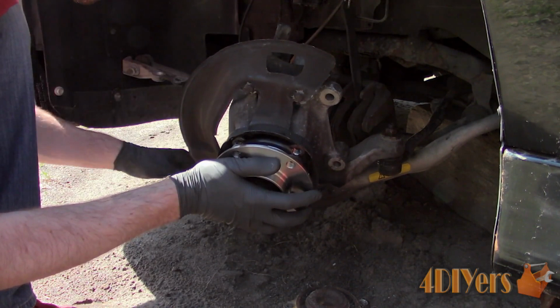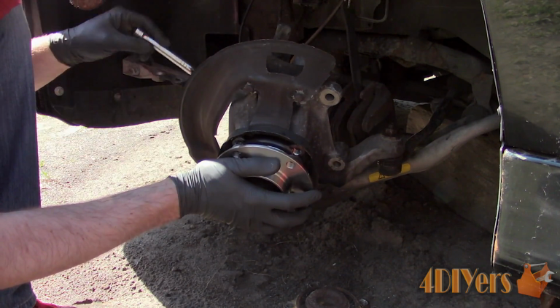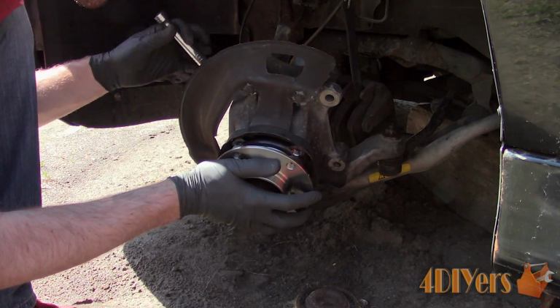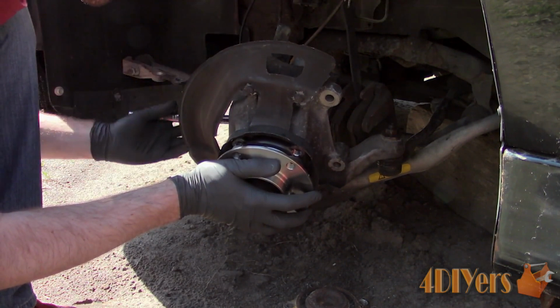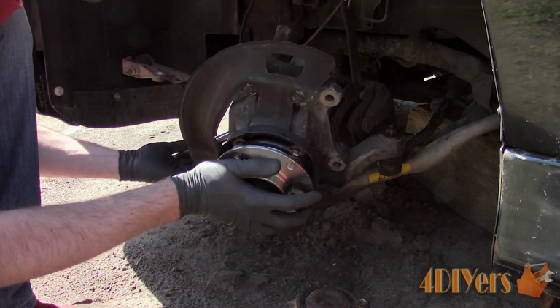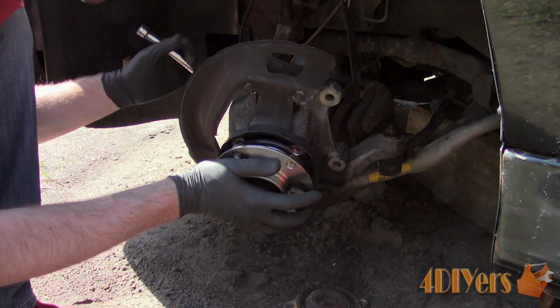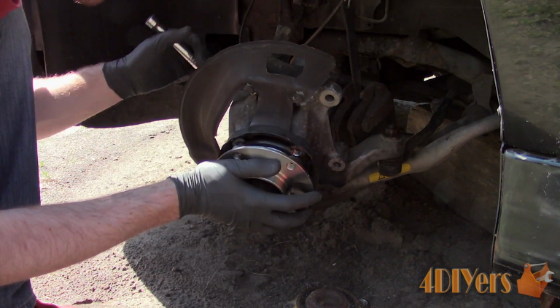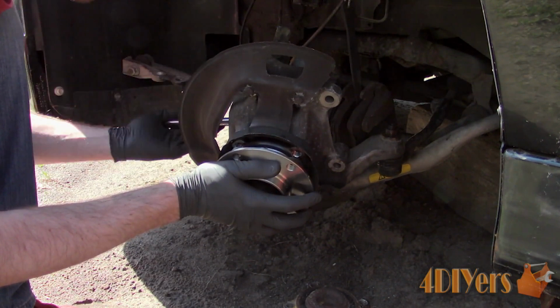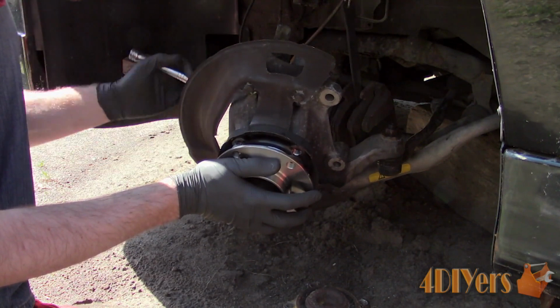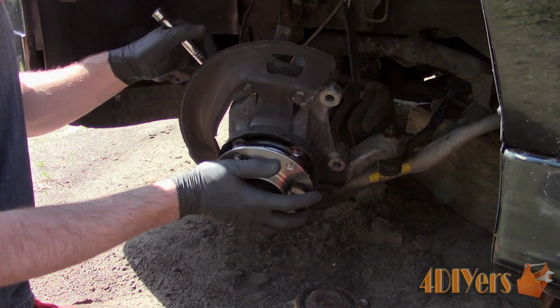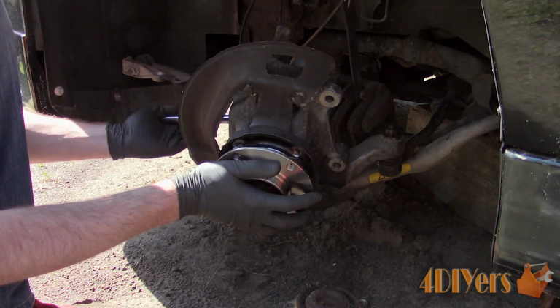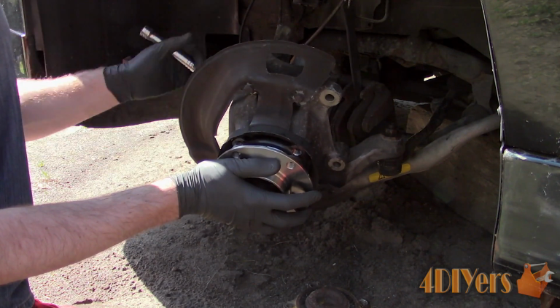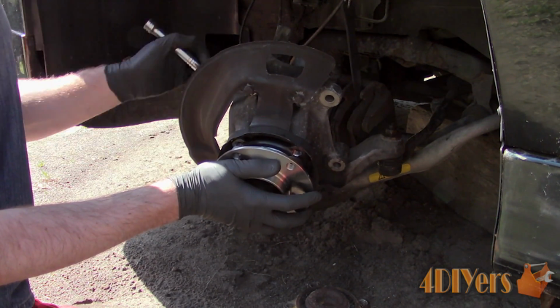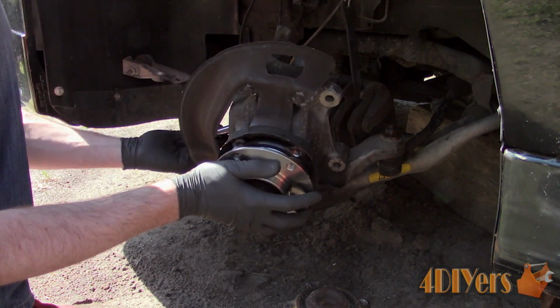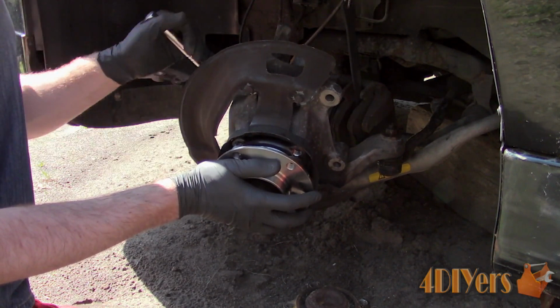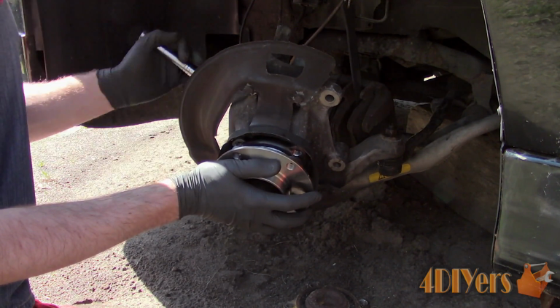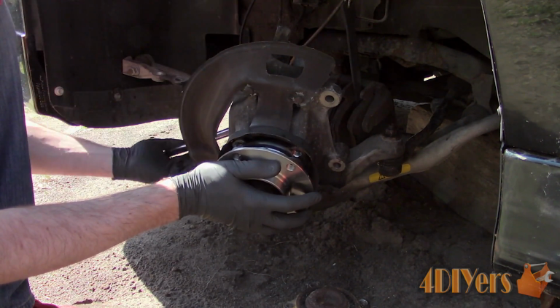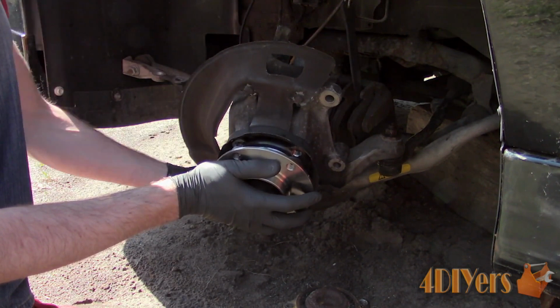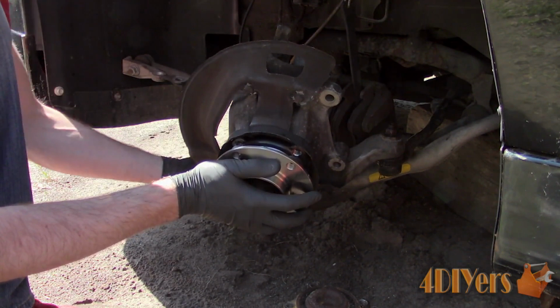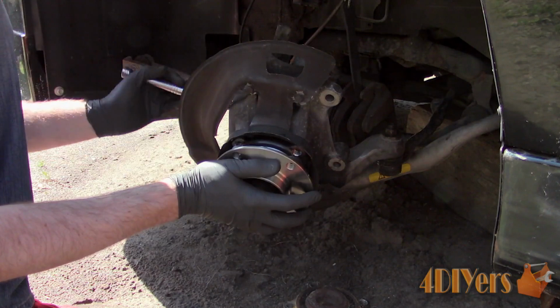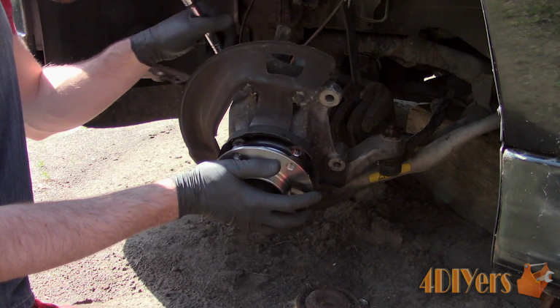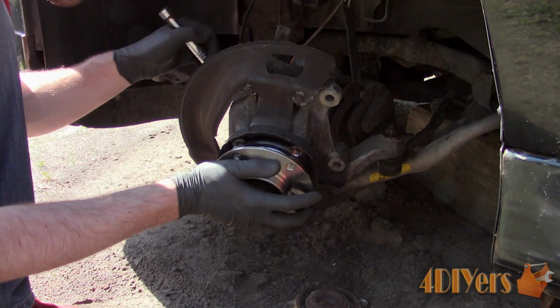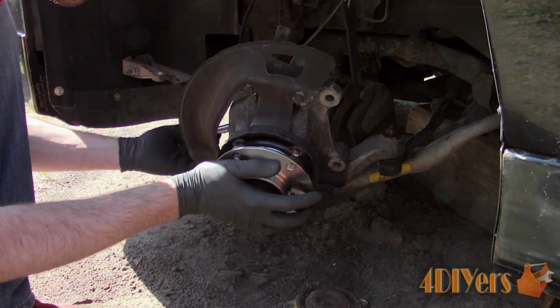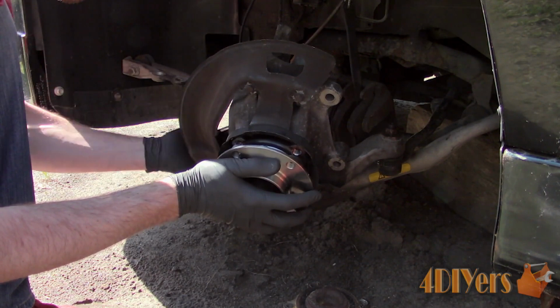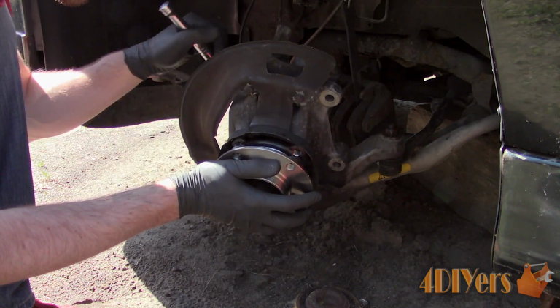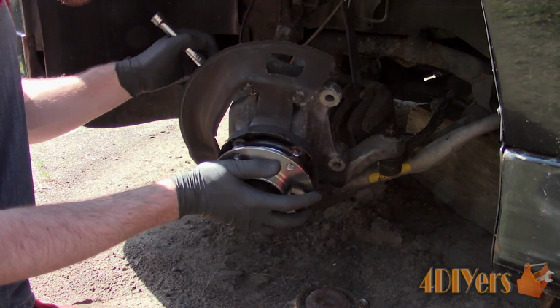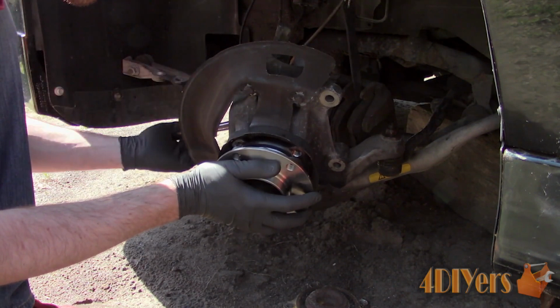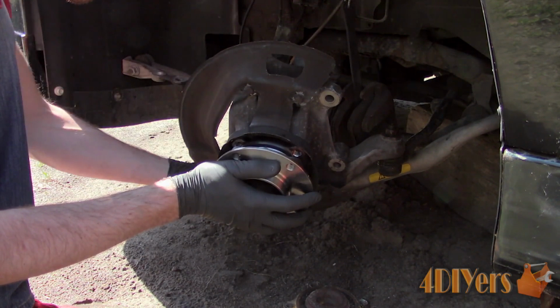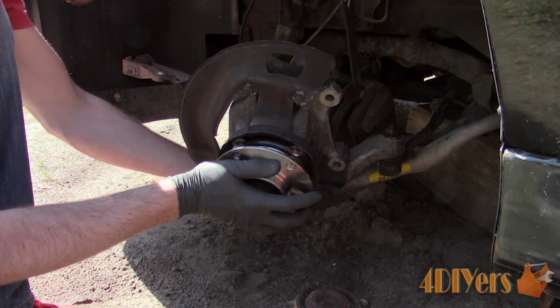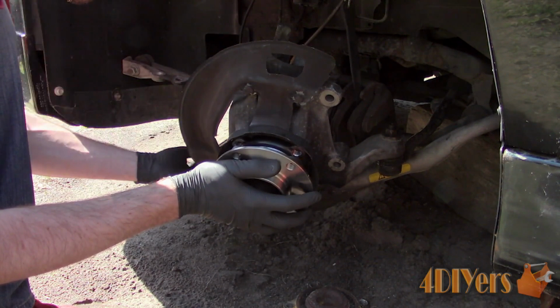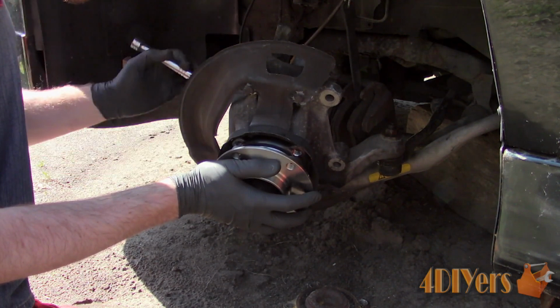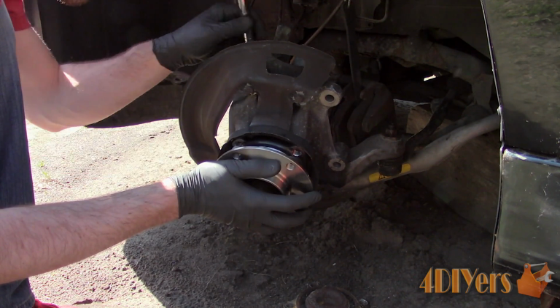Or the bearing gathers material and becomes galled. Galling is basically a flaw in the surface where worn material becomes embedded on the surface from heat, pressure, and friction.